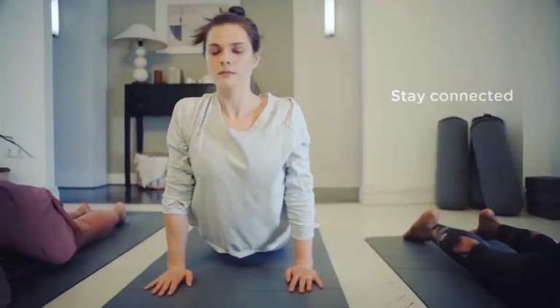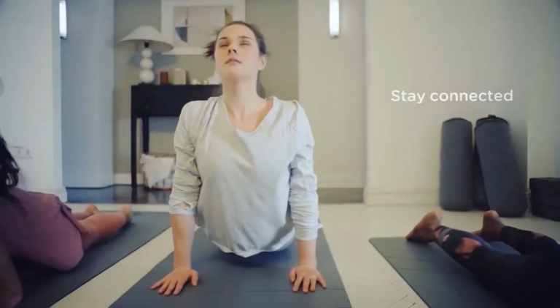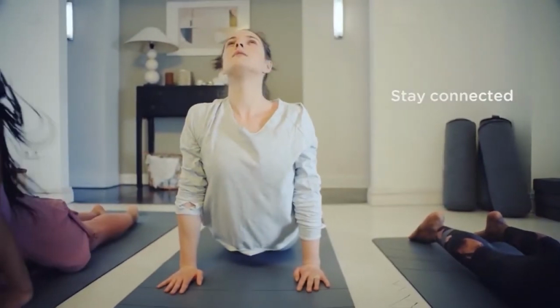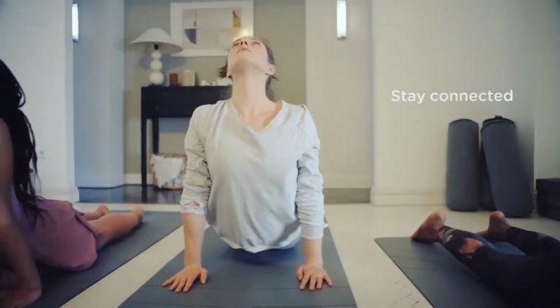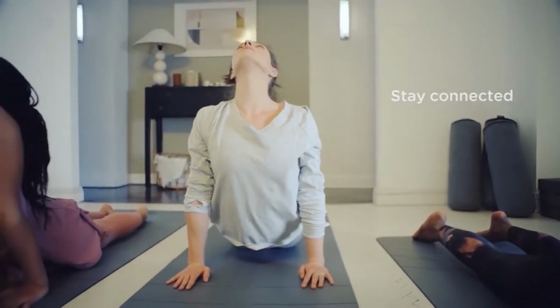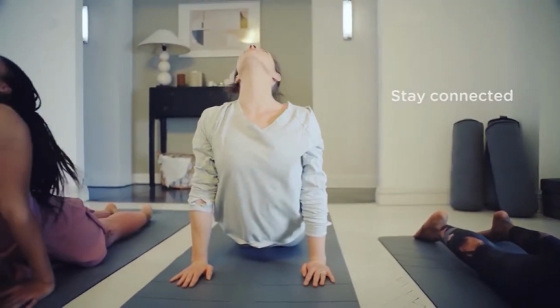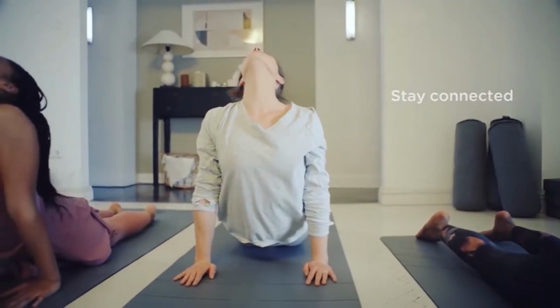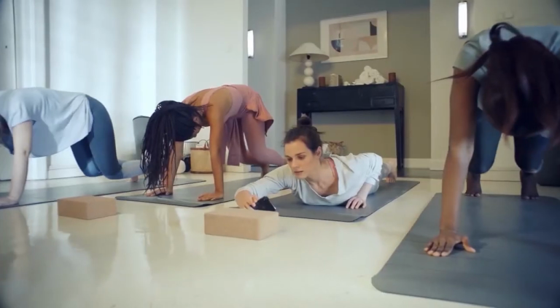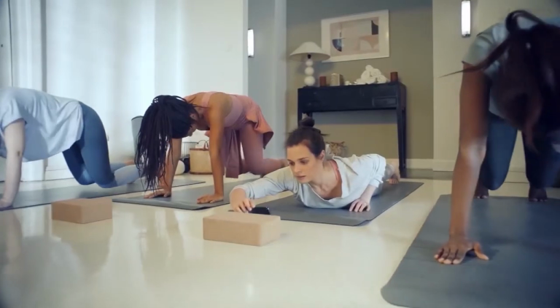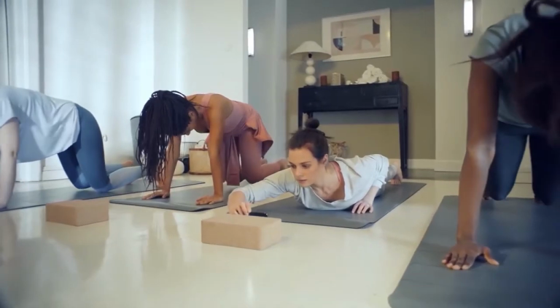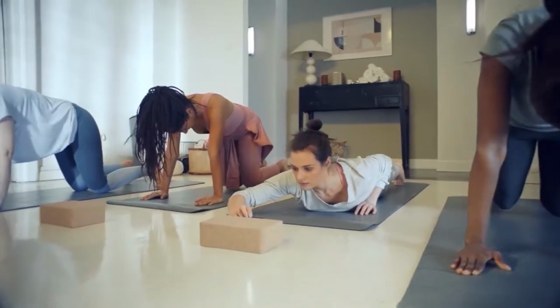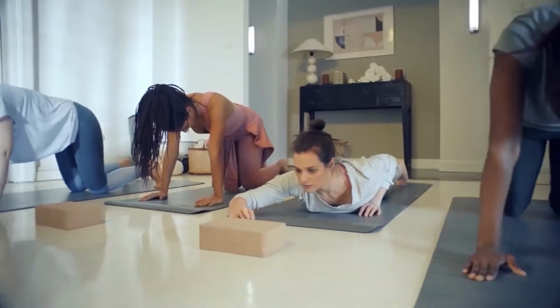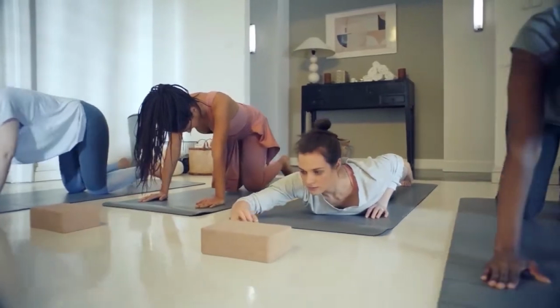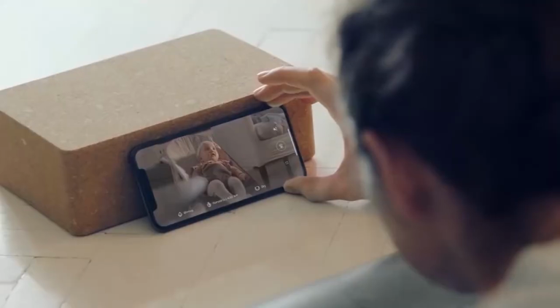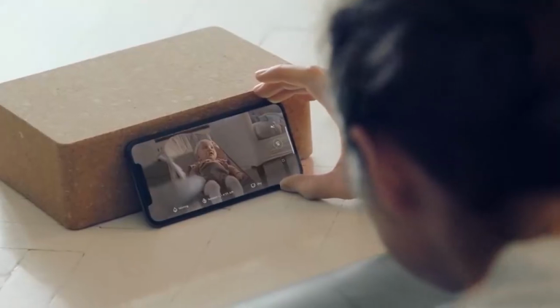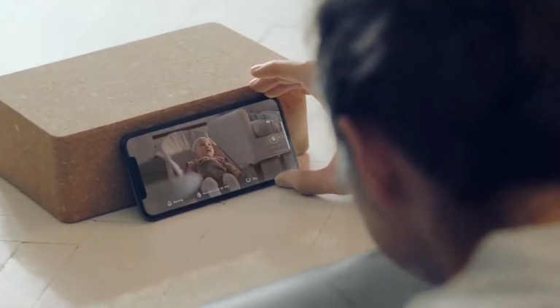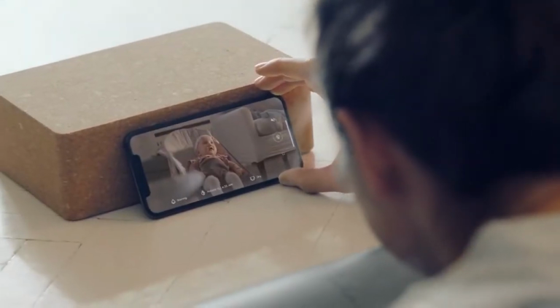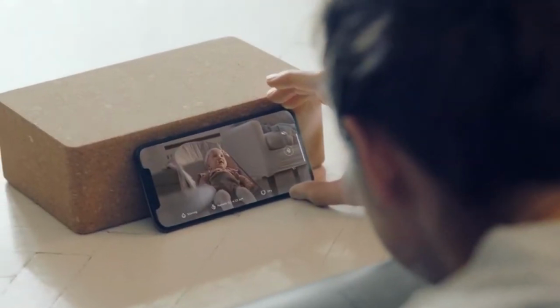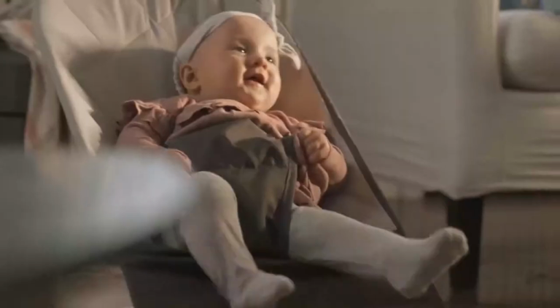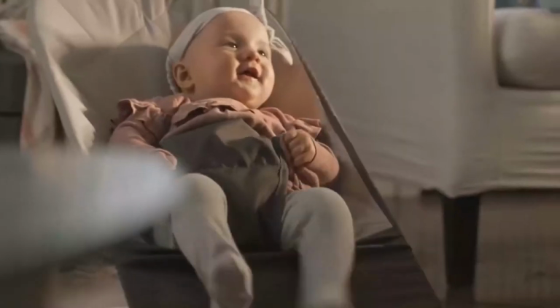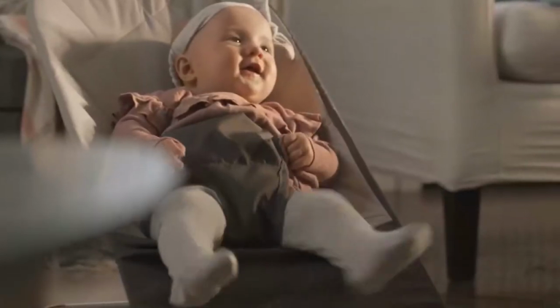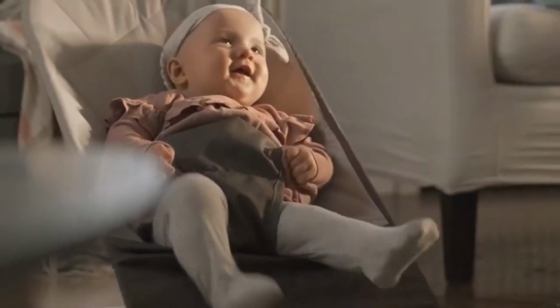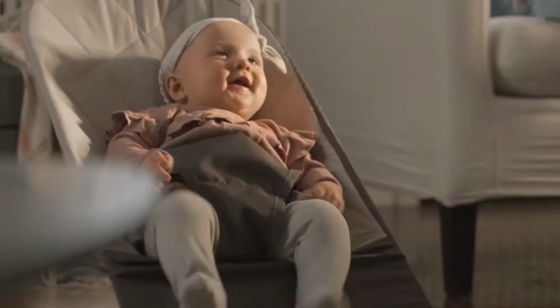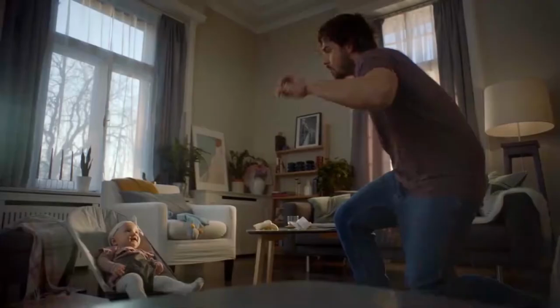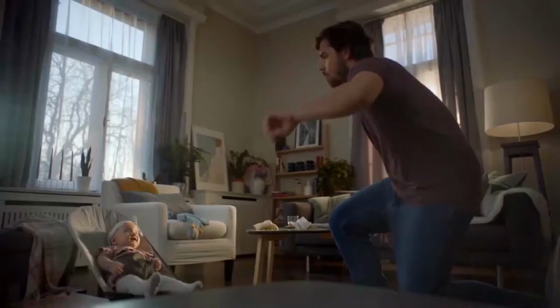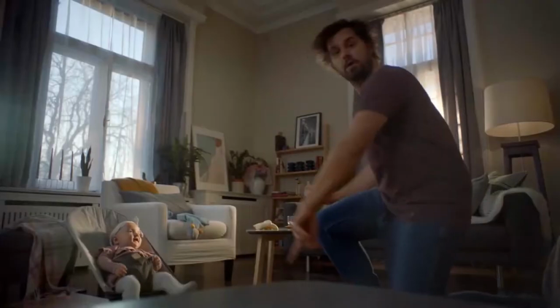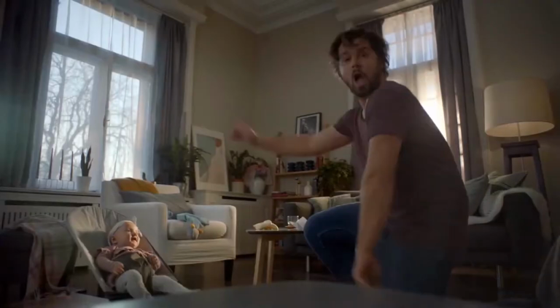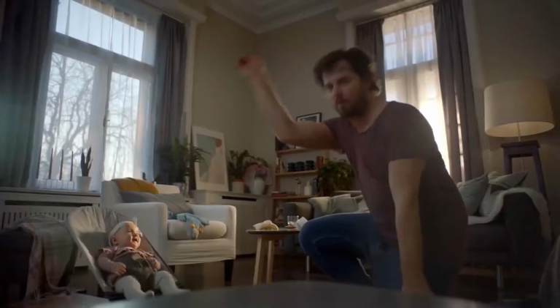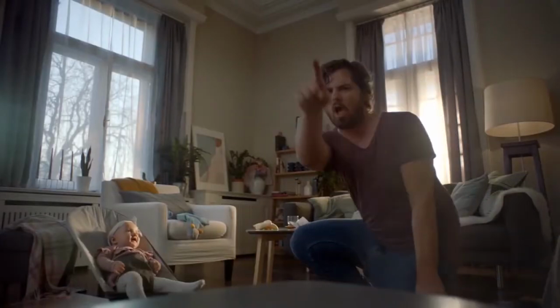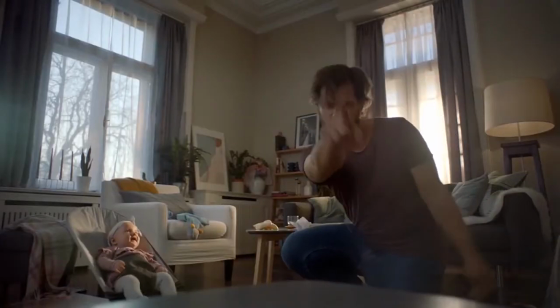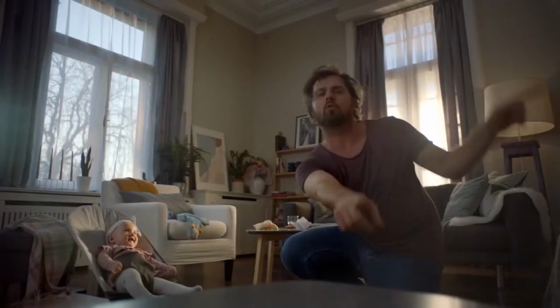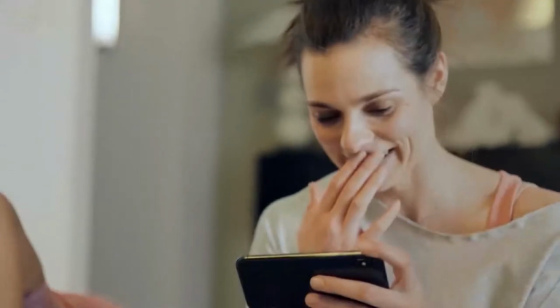And speaking of on-the-go, the app lets you check in on baby from anywhere… and check out dad's moves, too.